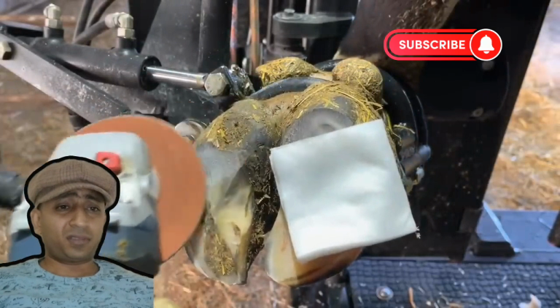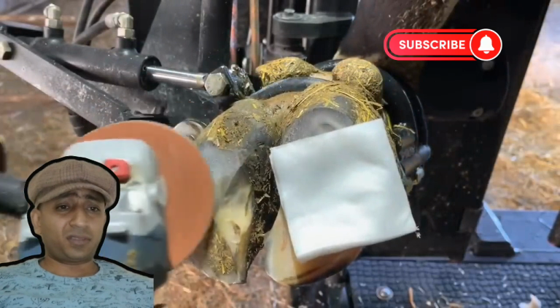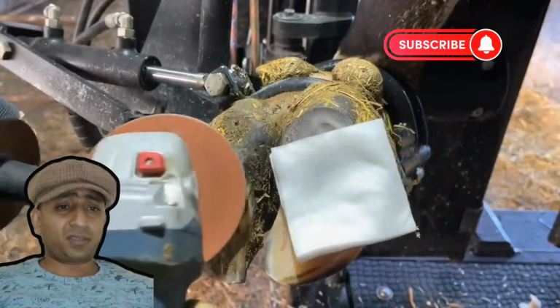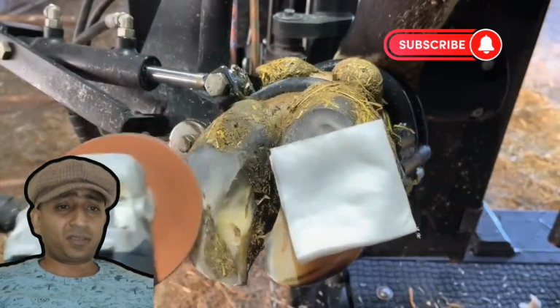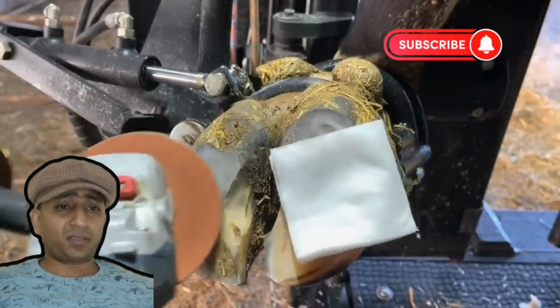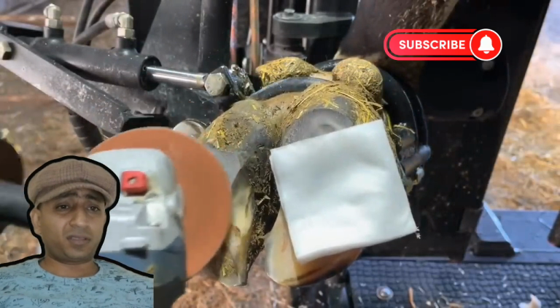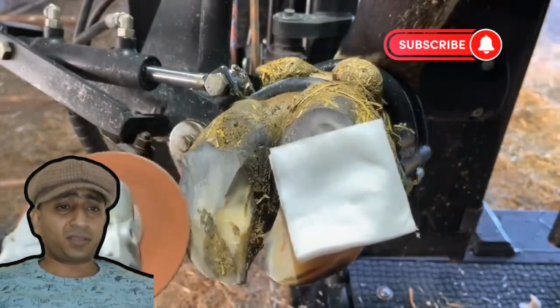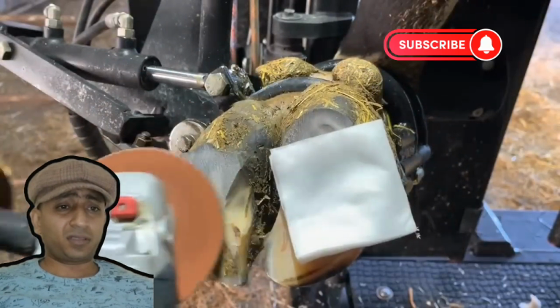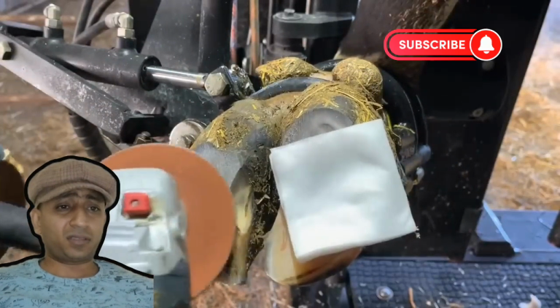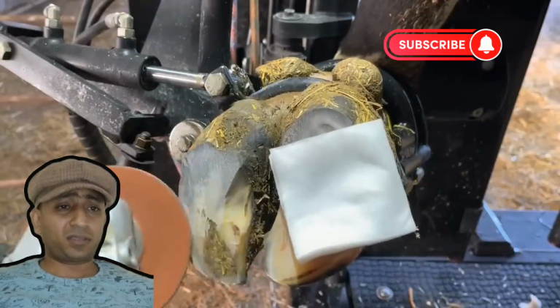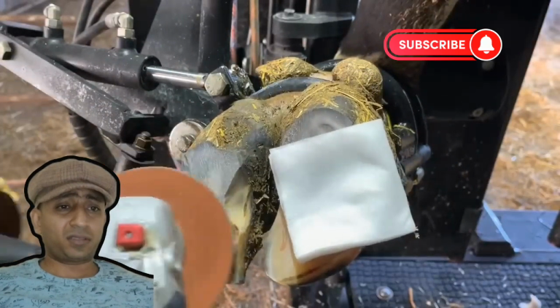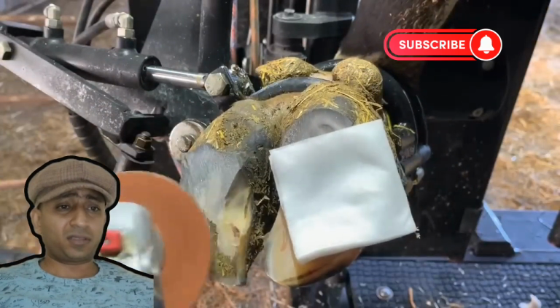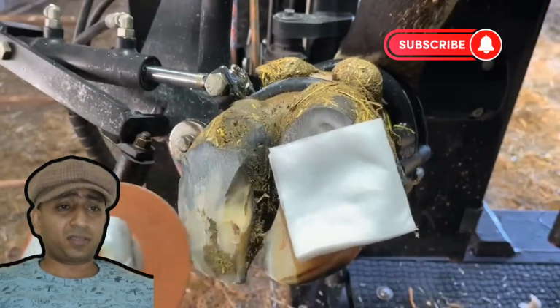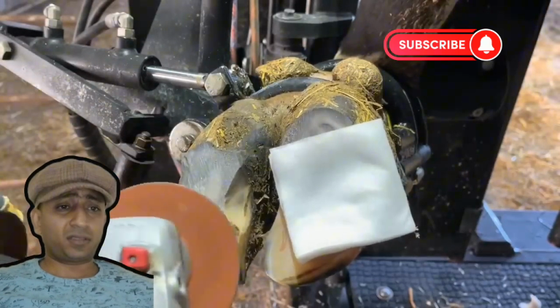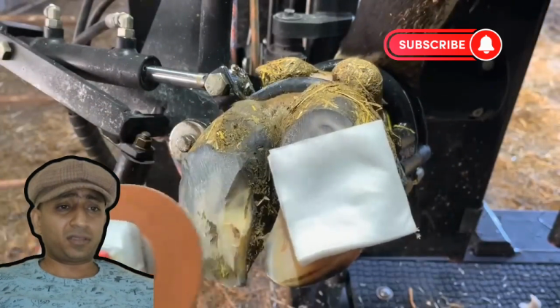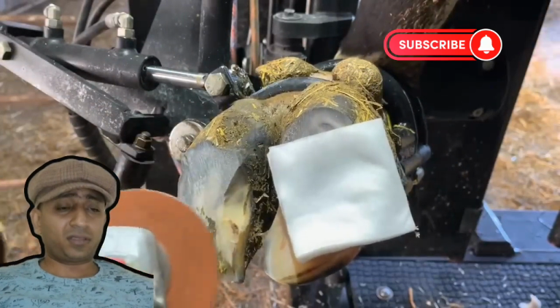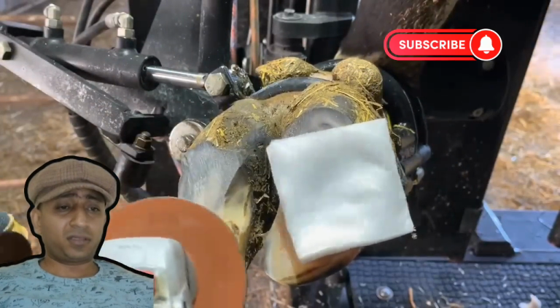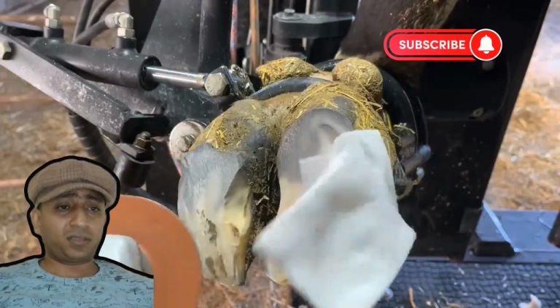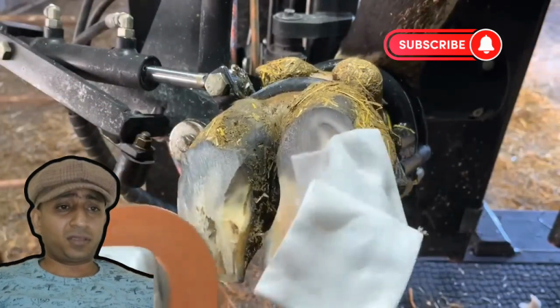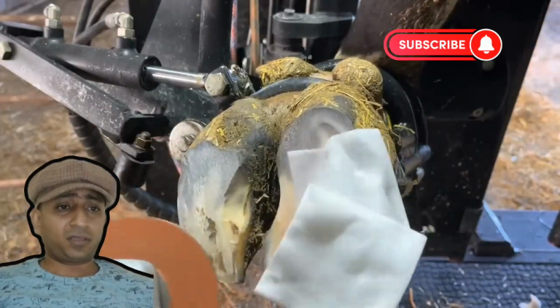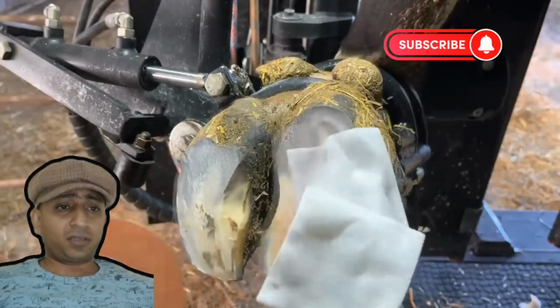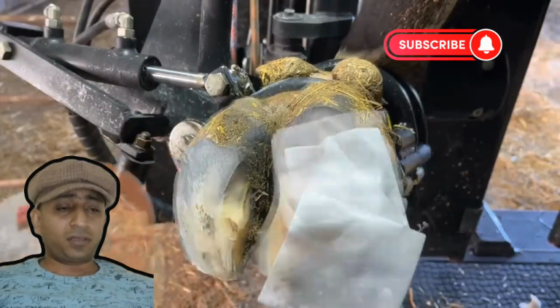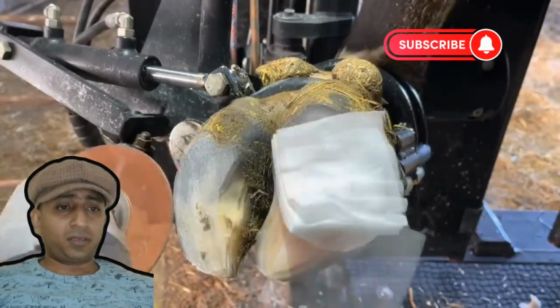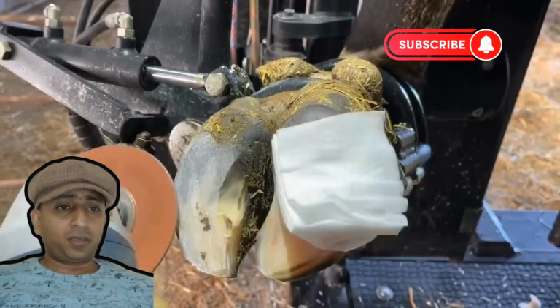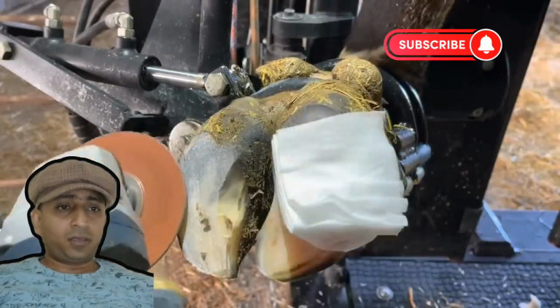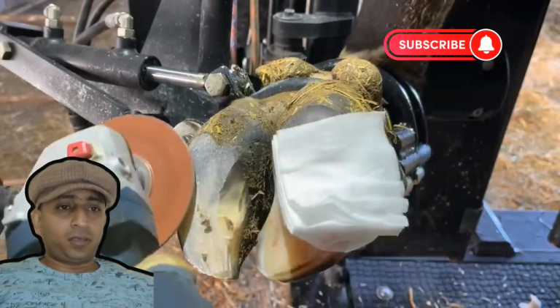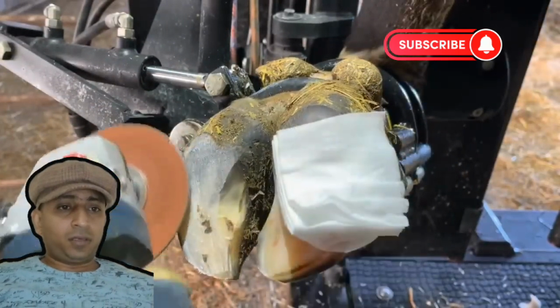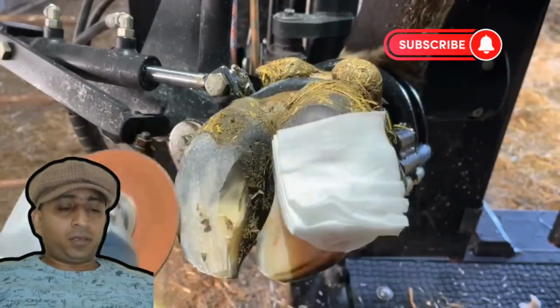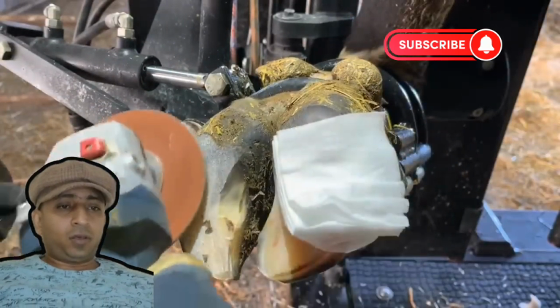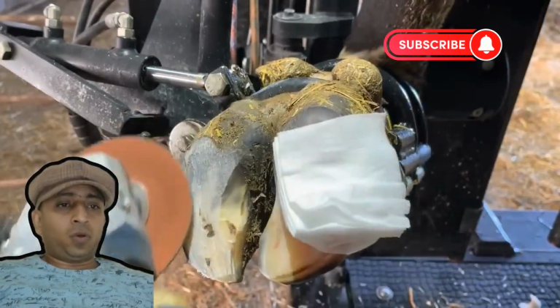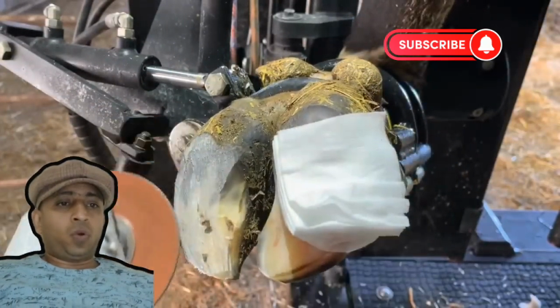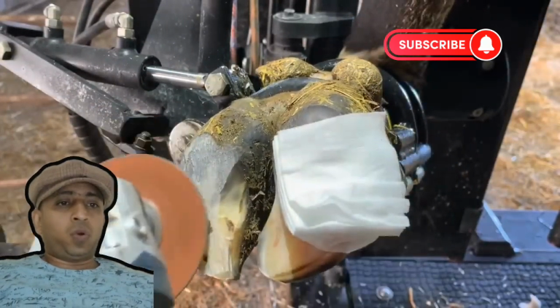Next step here is I use this abrasive disc just to rough that sole up a little bit. It helps with glue adhesion.